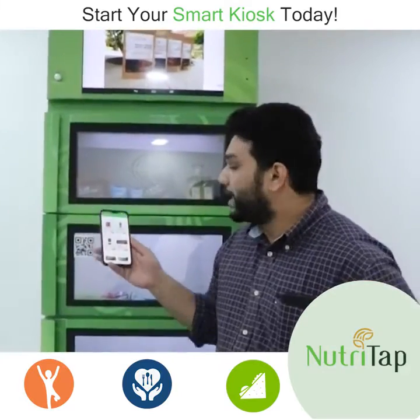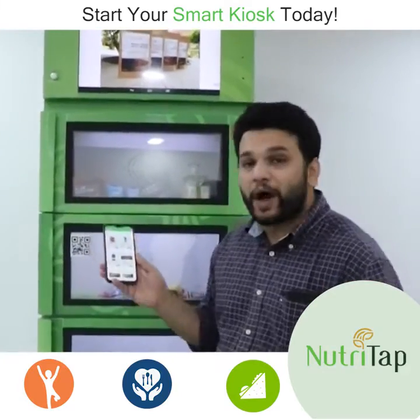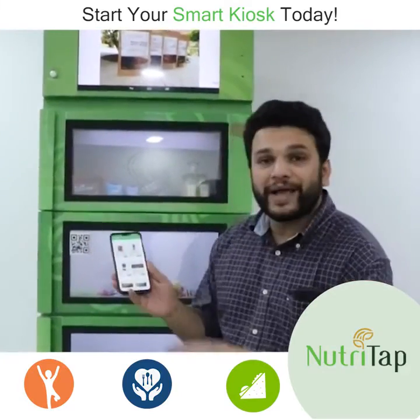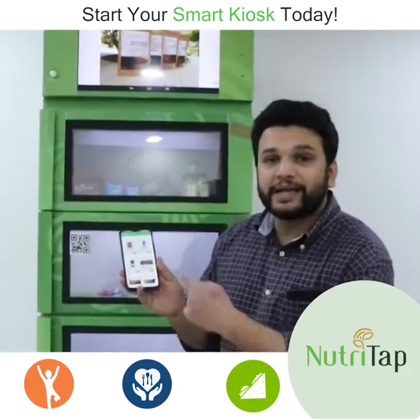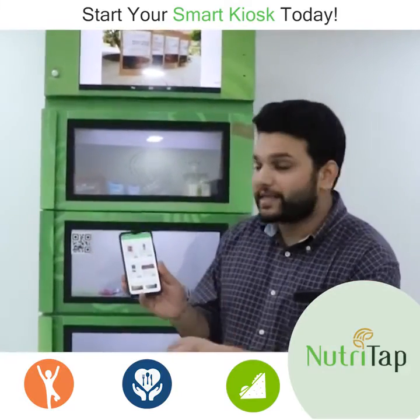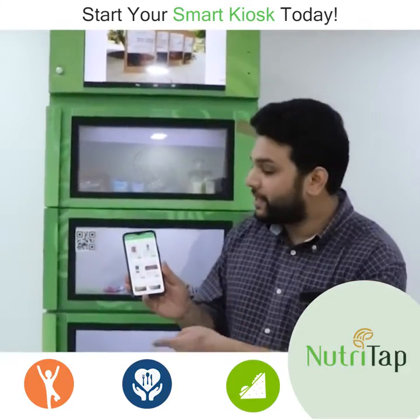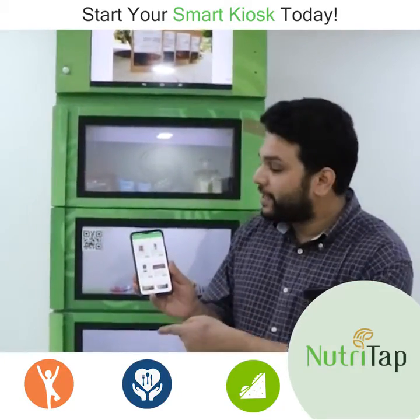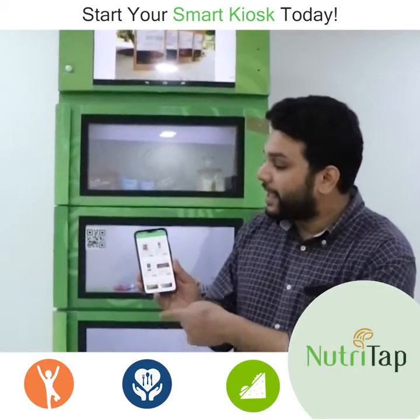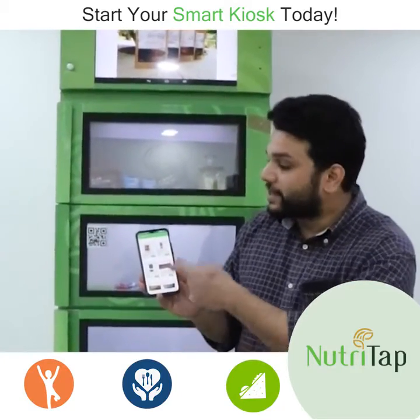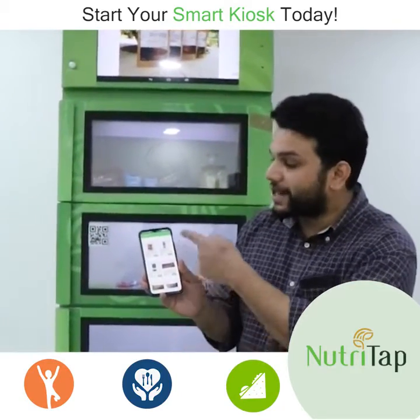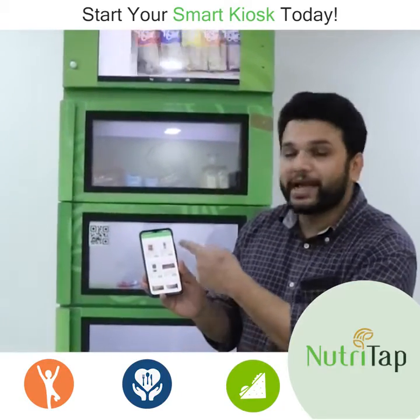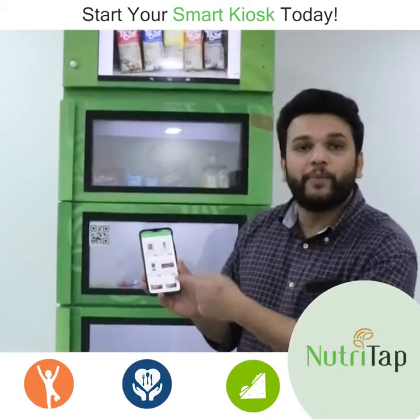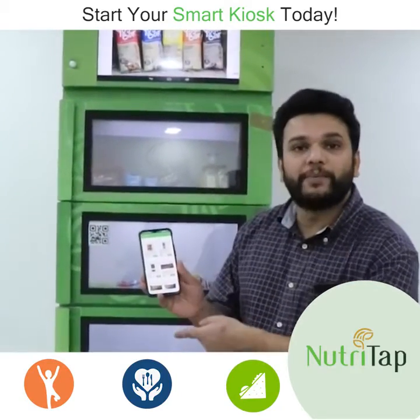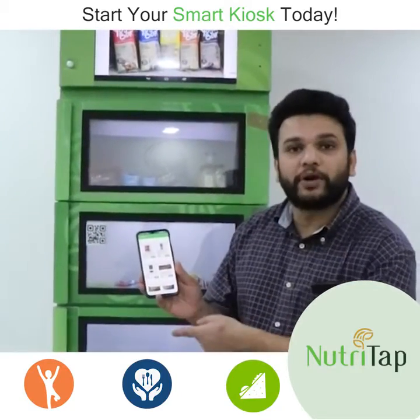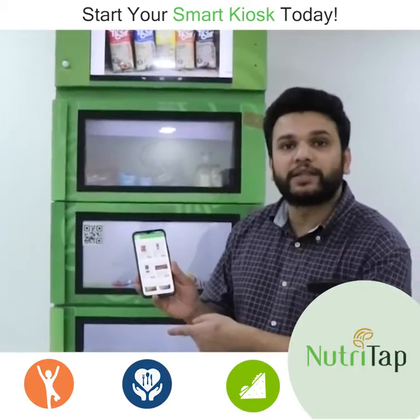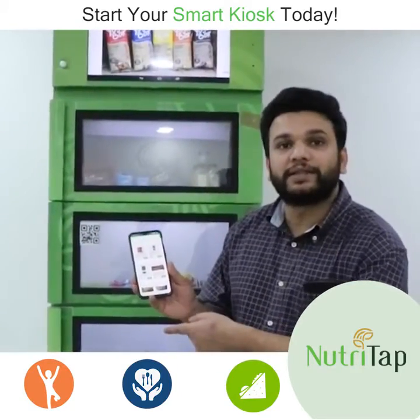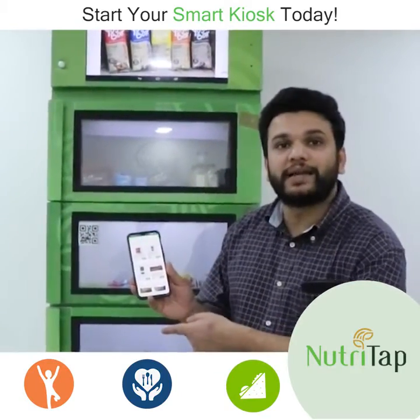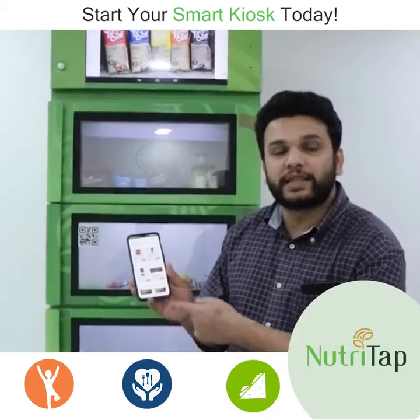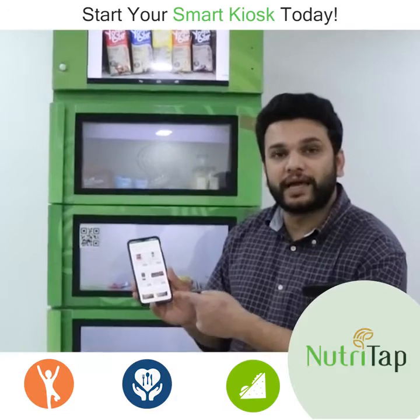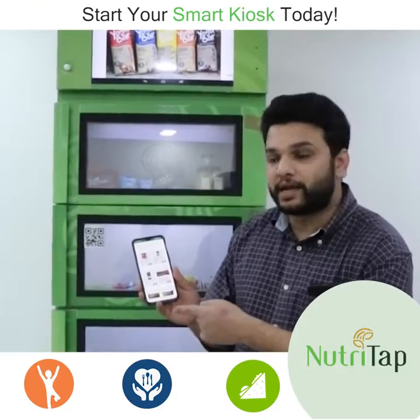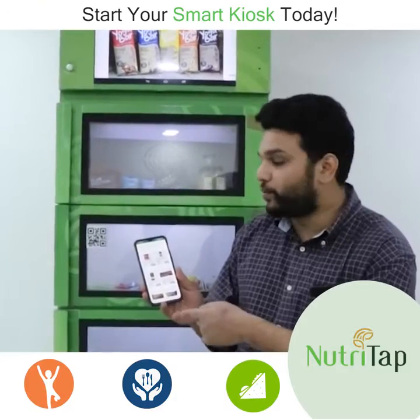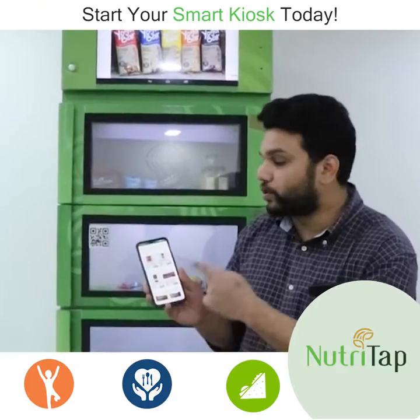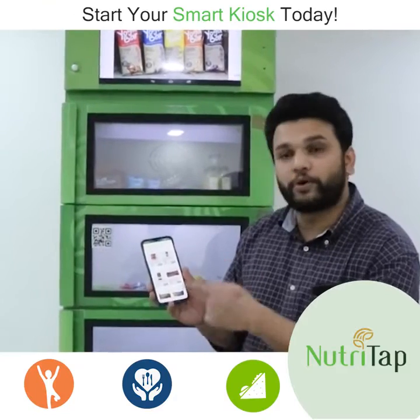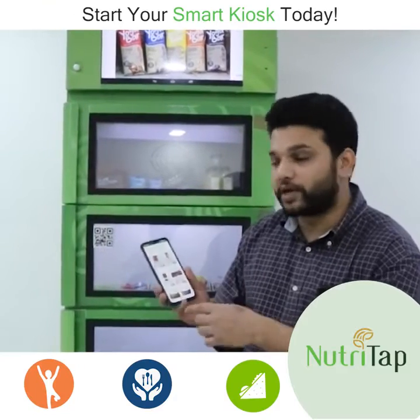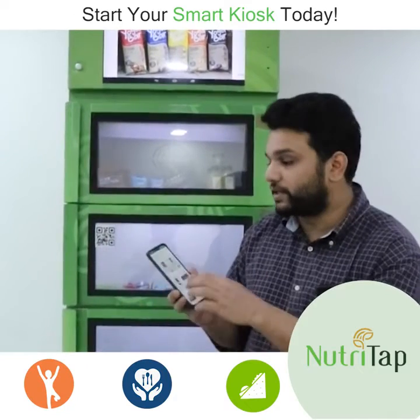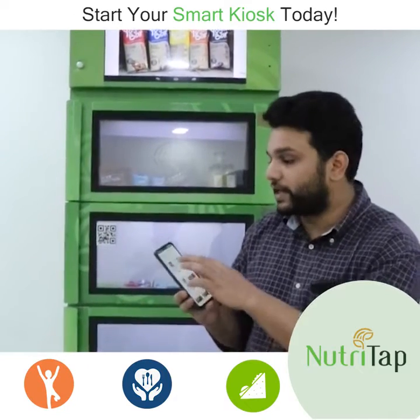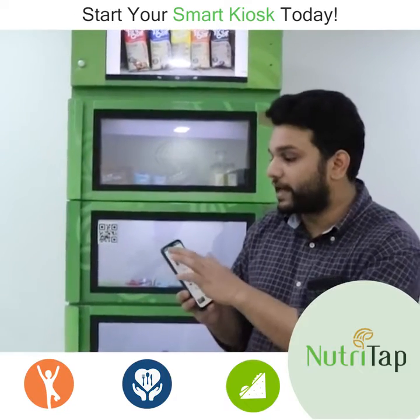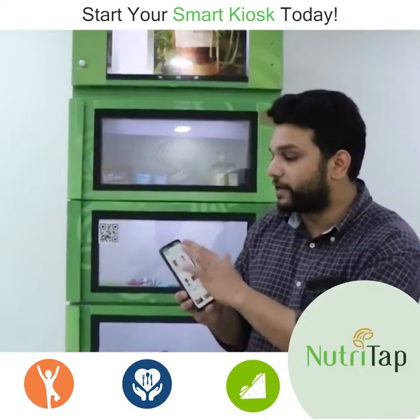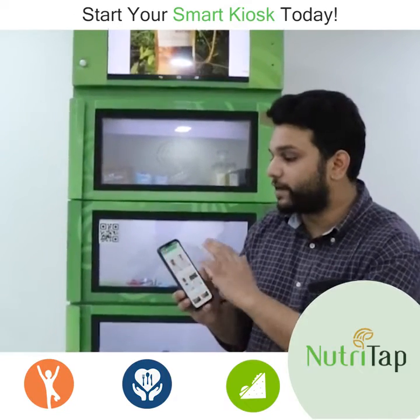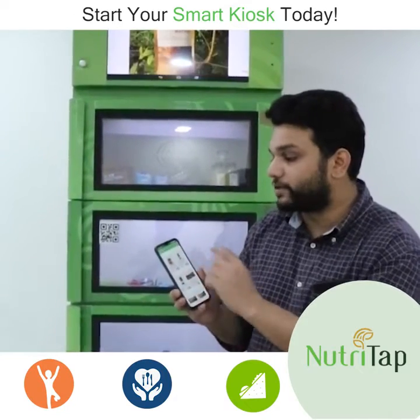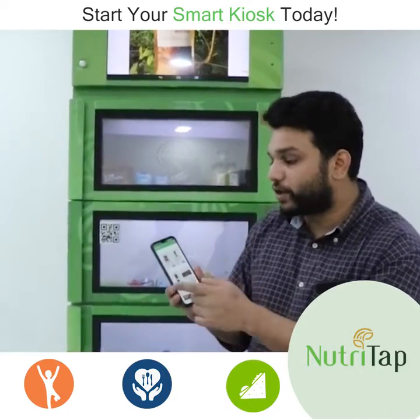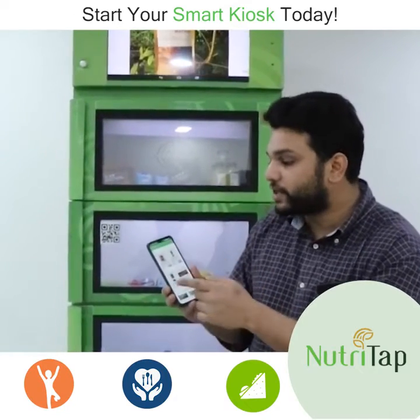Now I can see exactly how many products are inside and what all products are there, and I can make my choice.